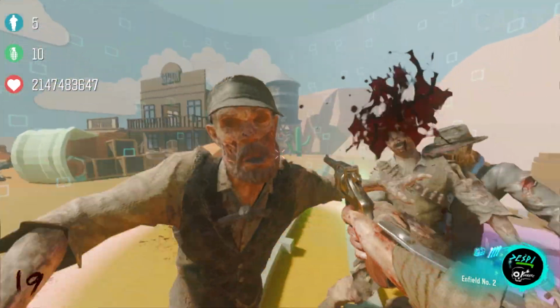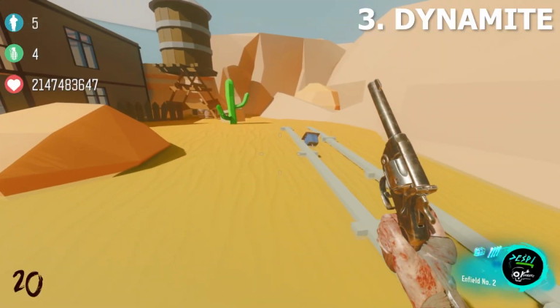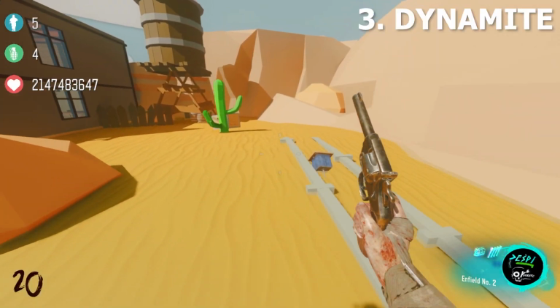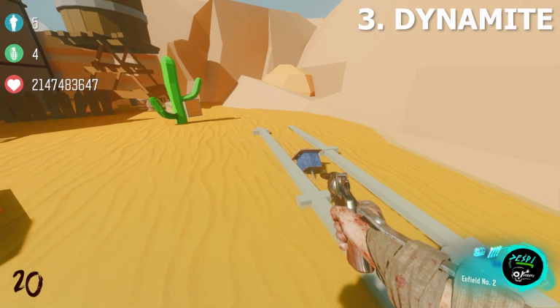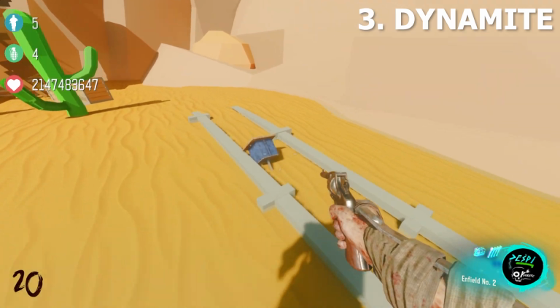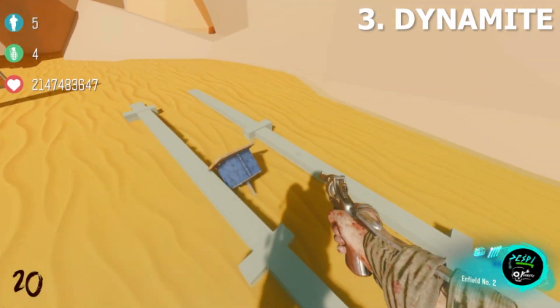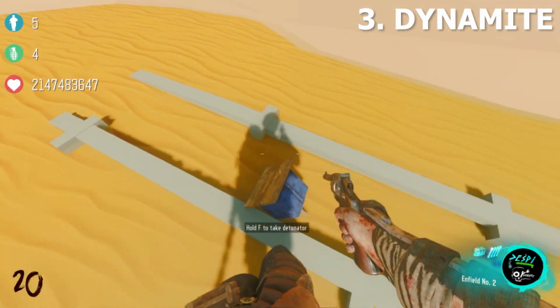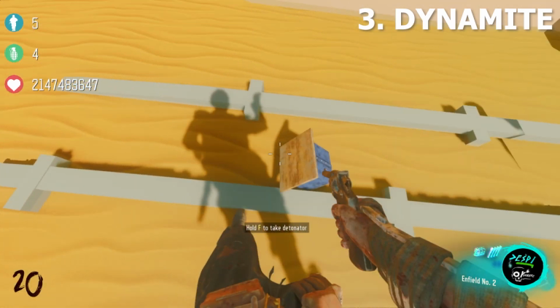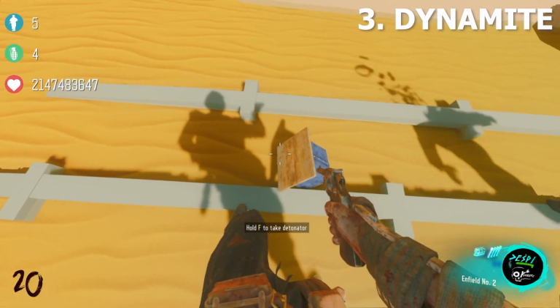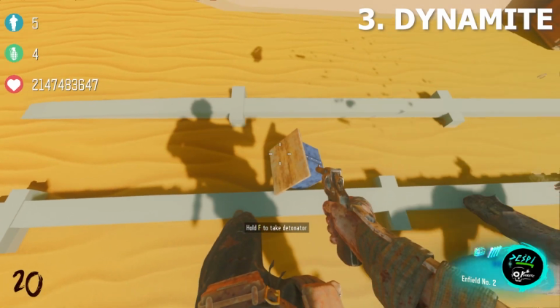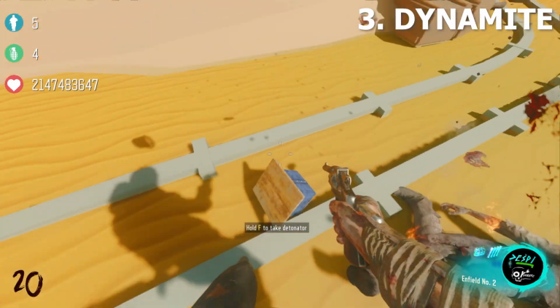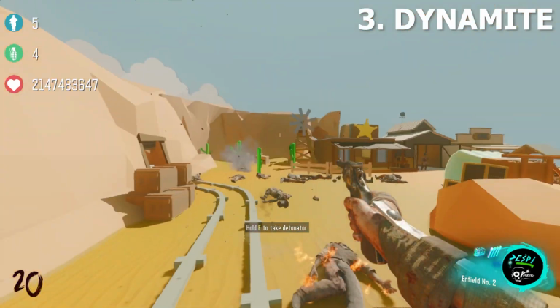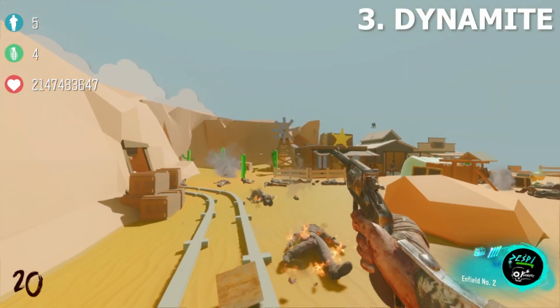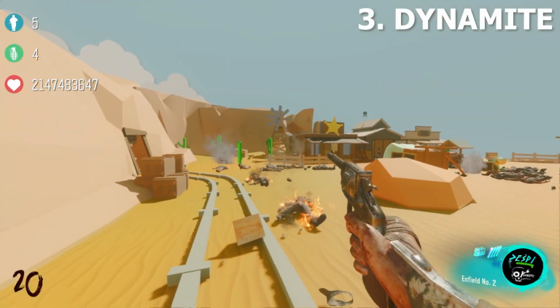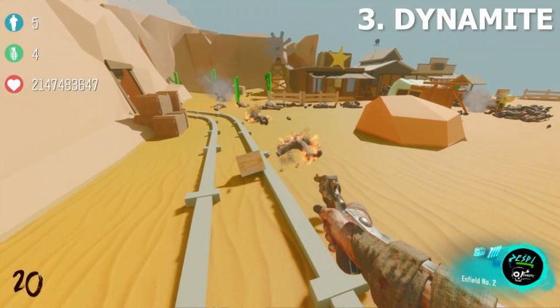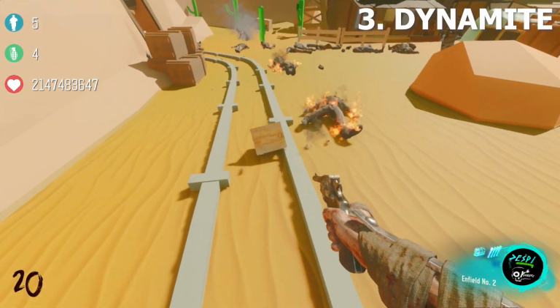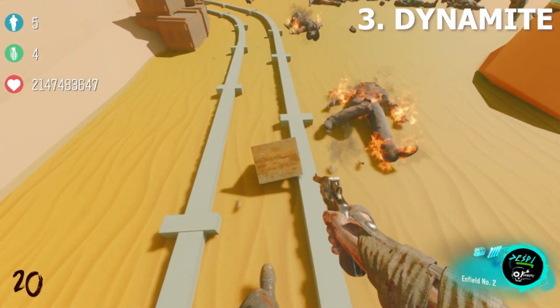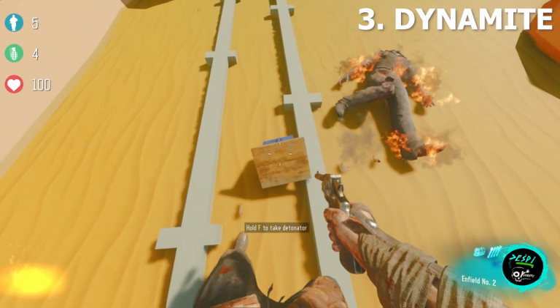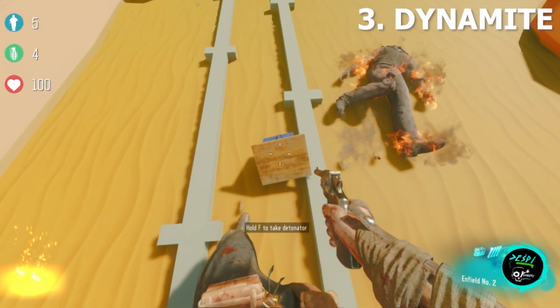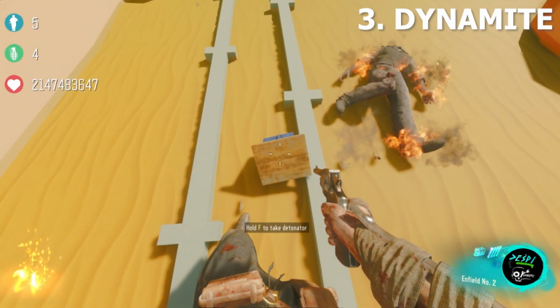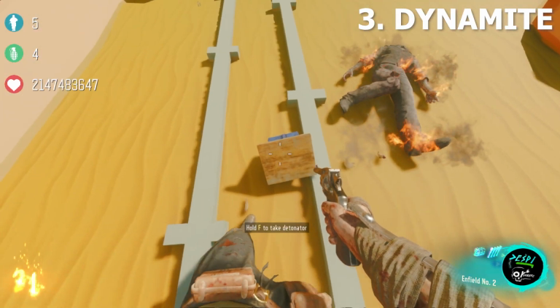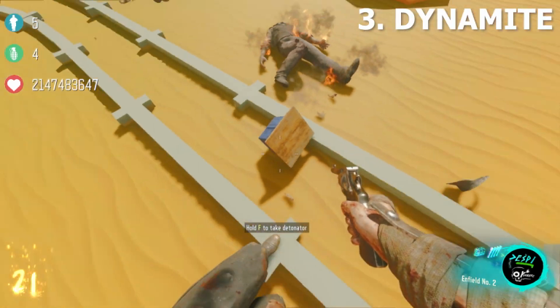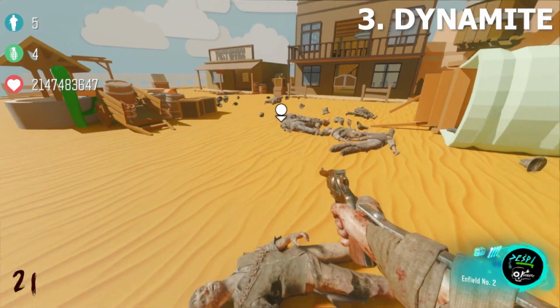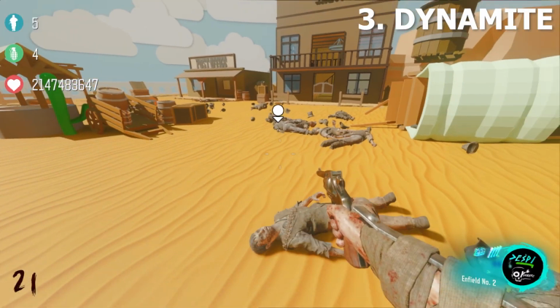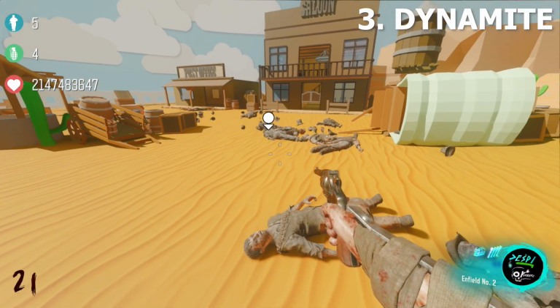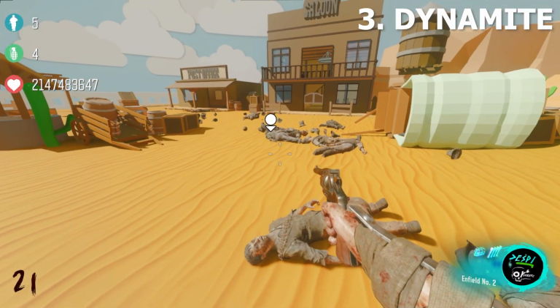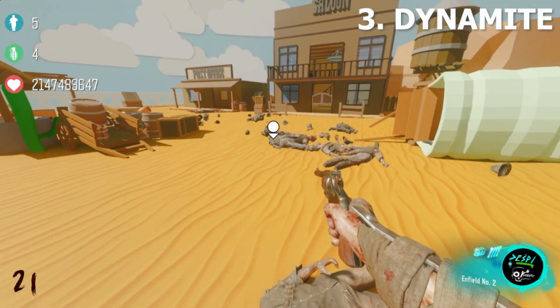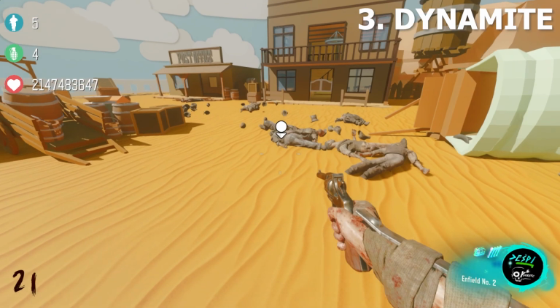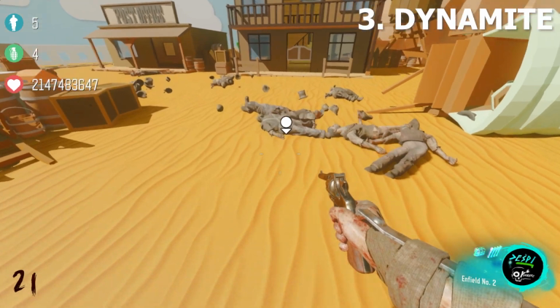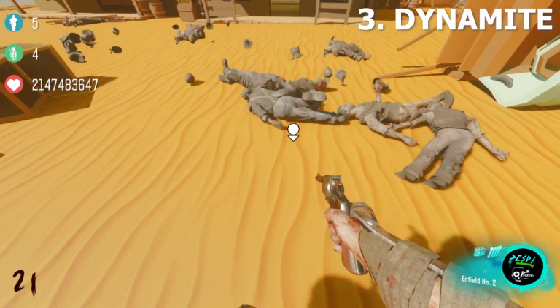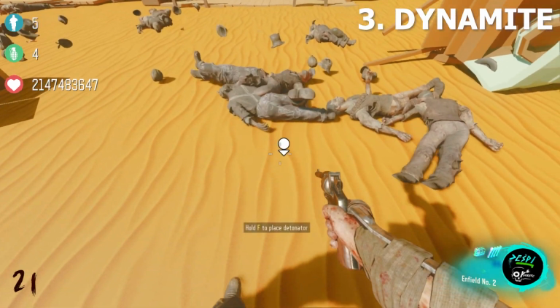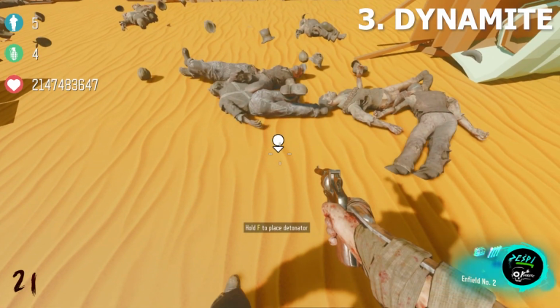Once you finish the lockdown, head back to where you killed the boss zombie and you will see a detonator on the ground. You will need to pick this up and place it in the area shown.